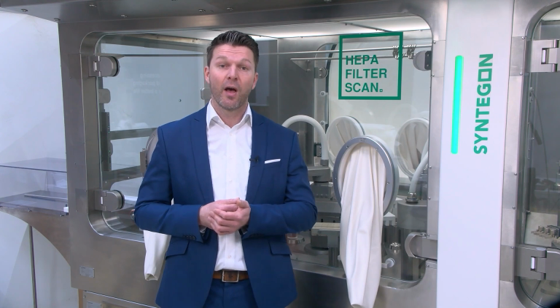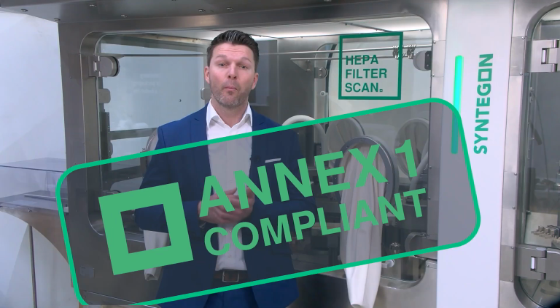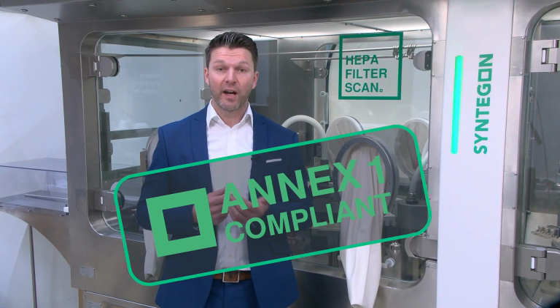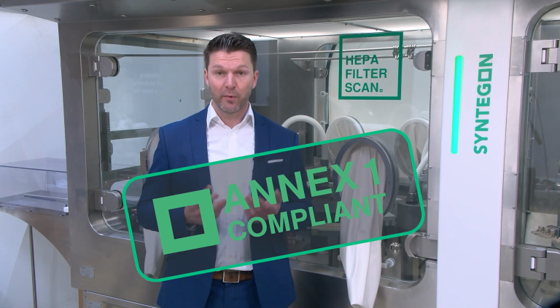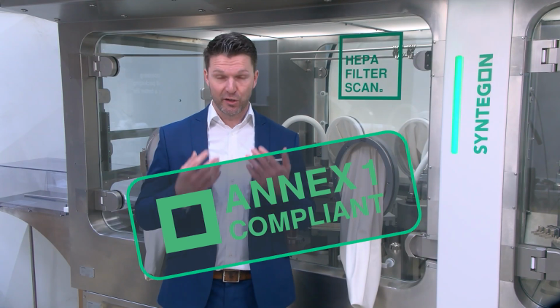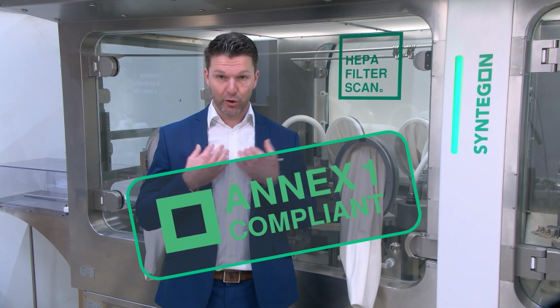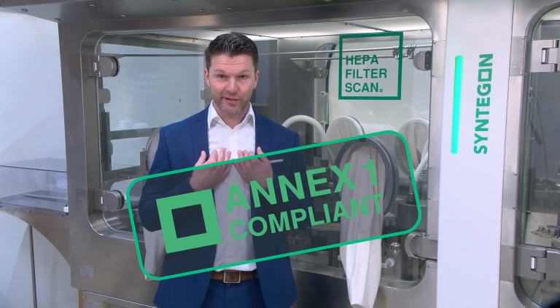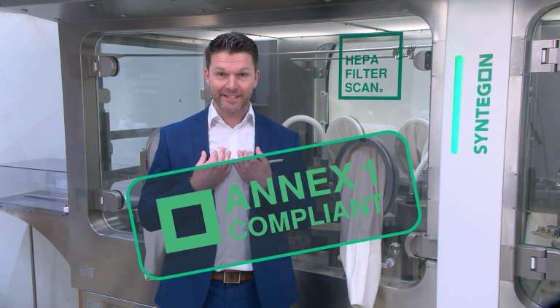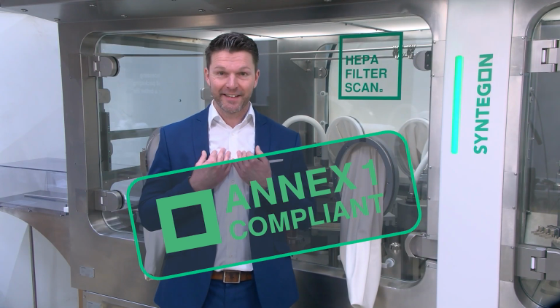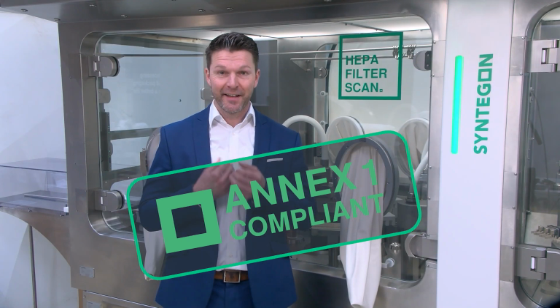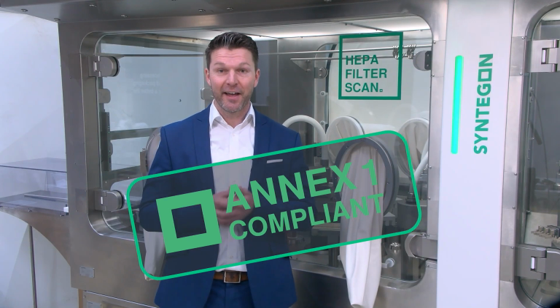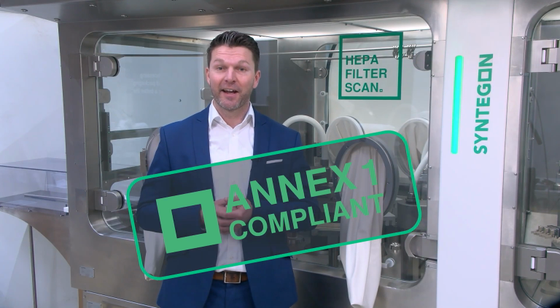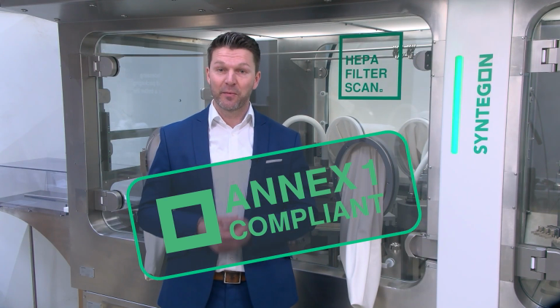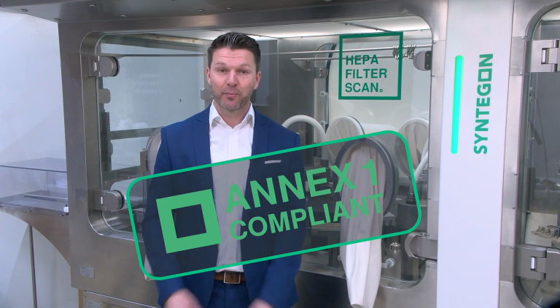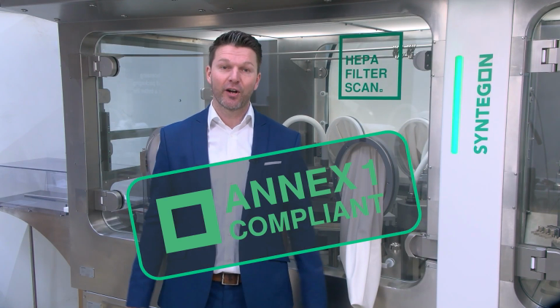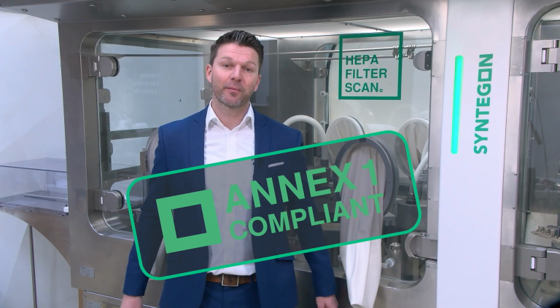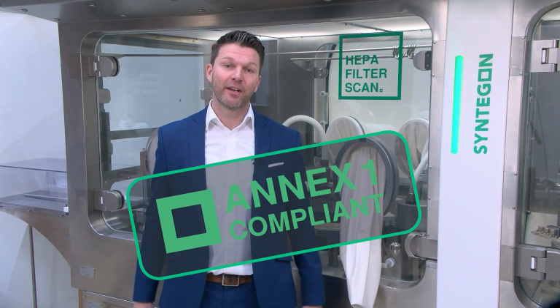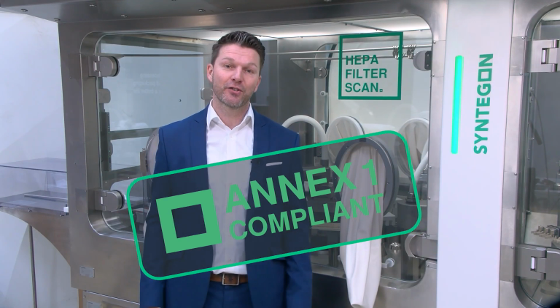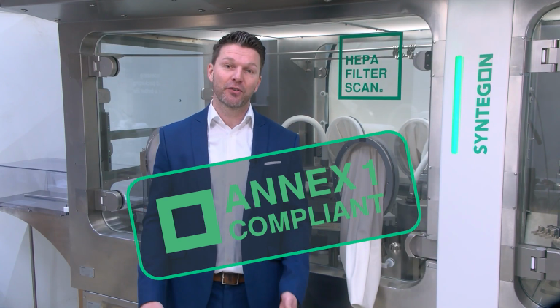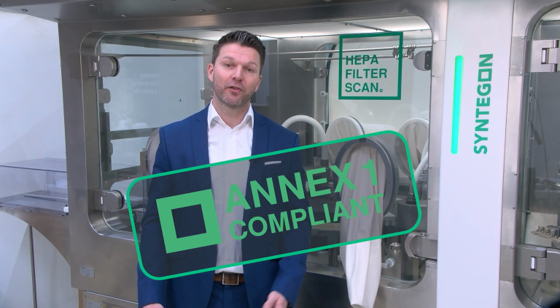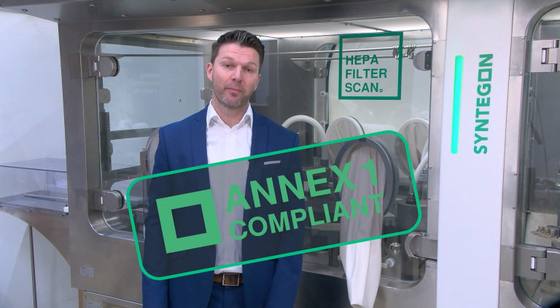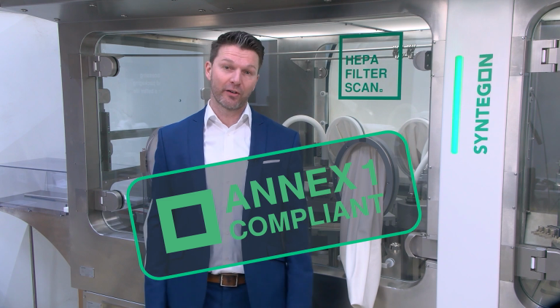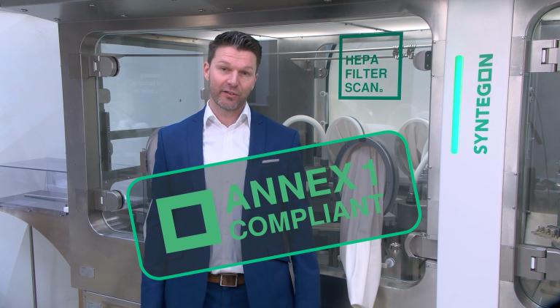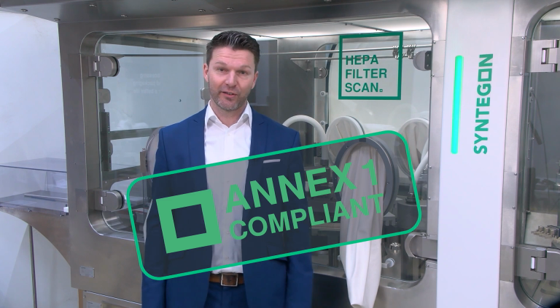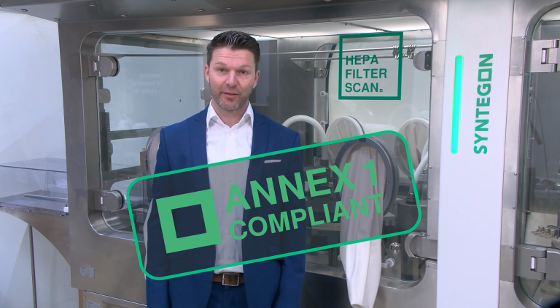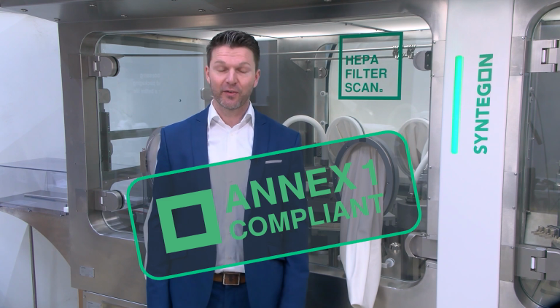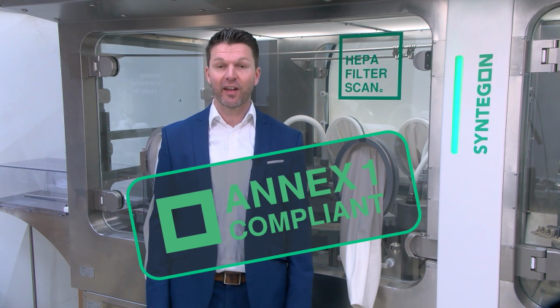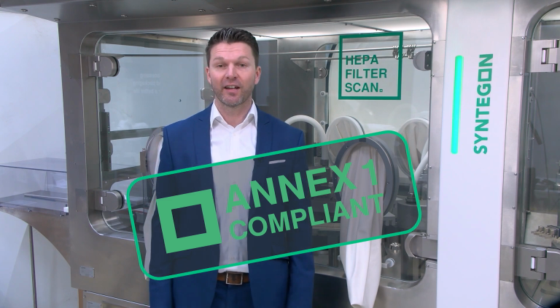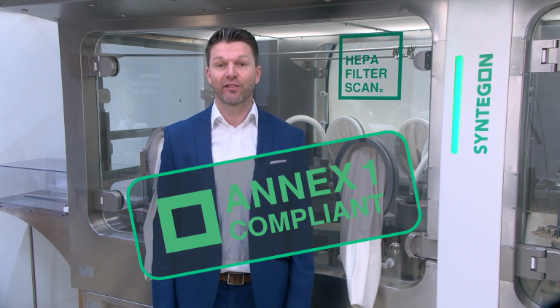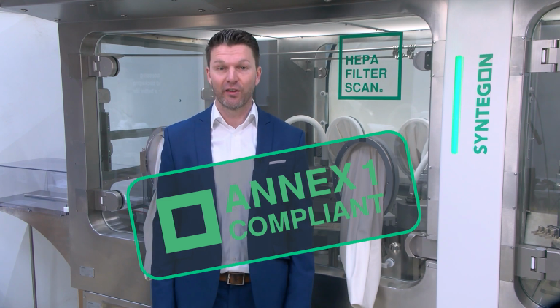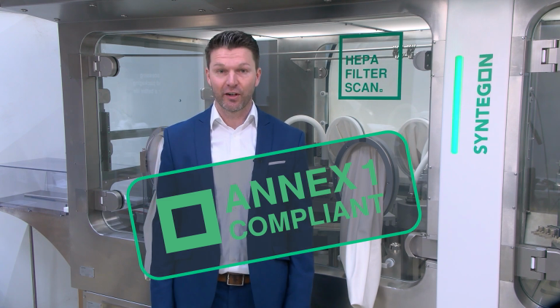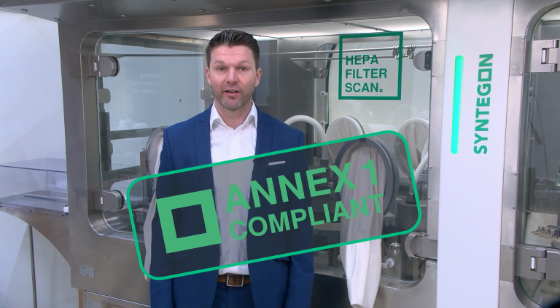My name is Lukas and I am the product manager for barrier systems at Syndagon.